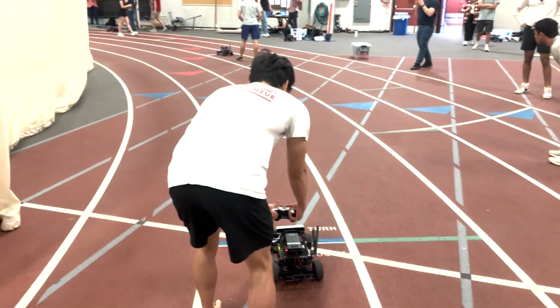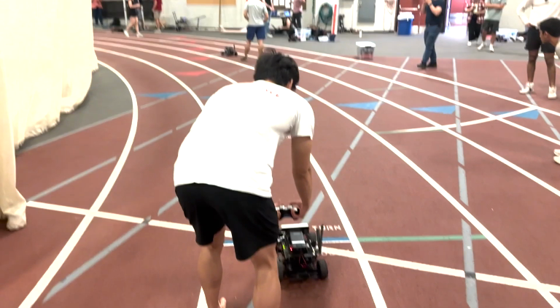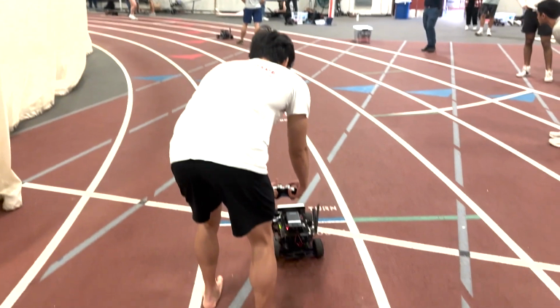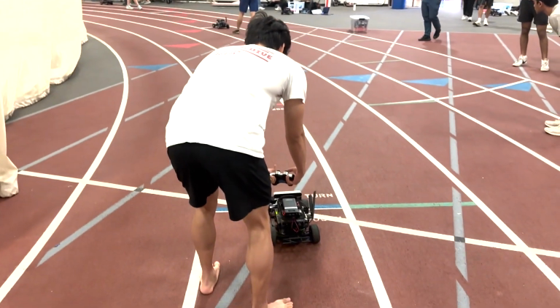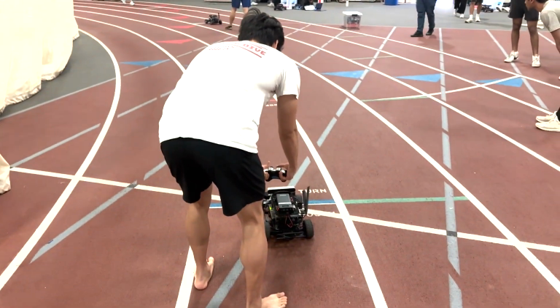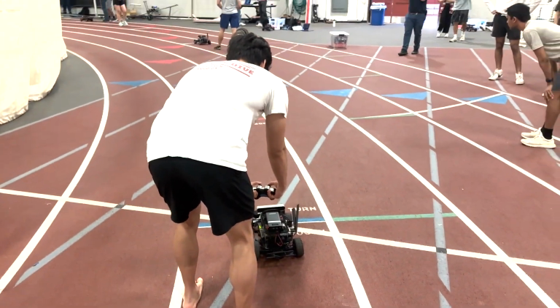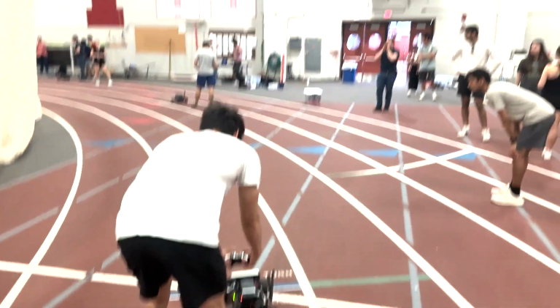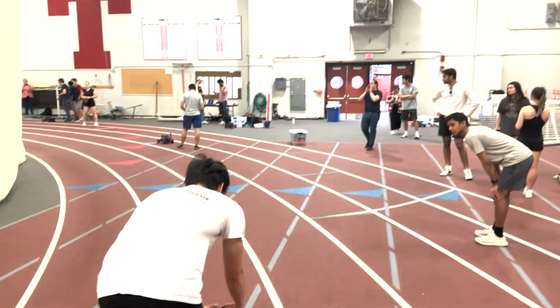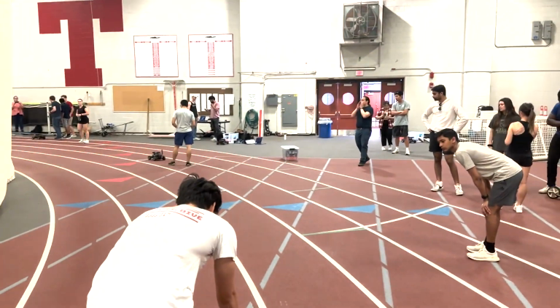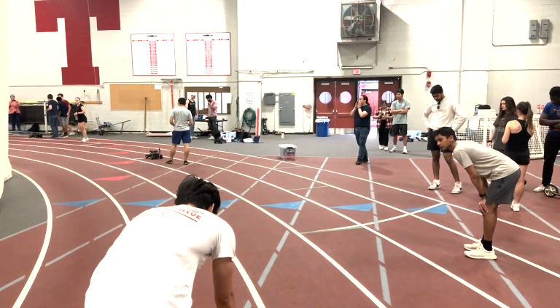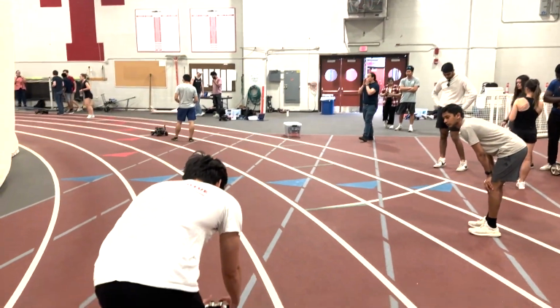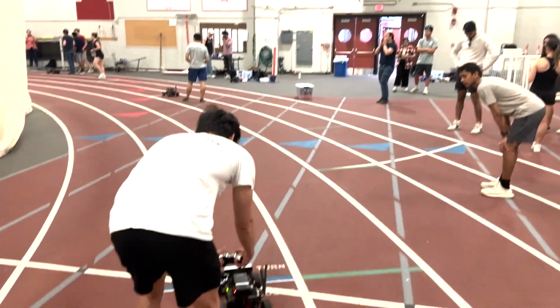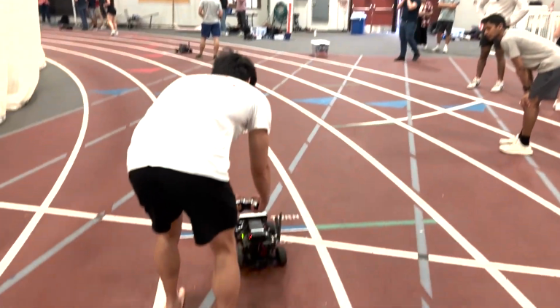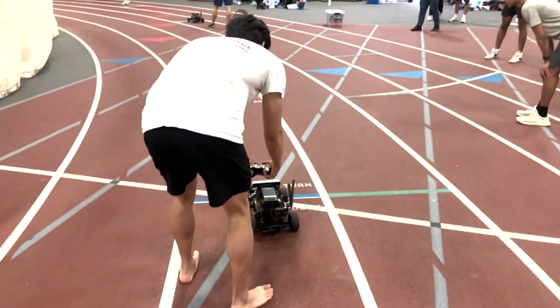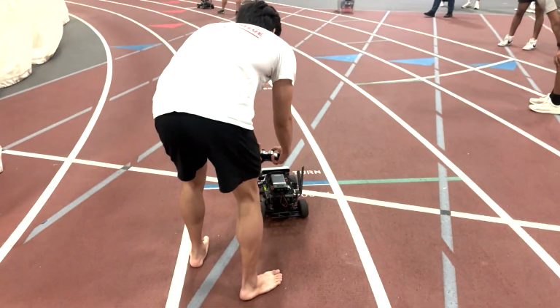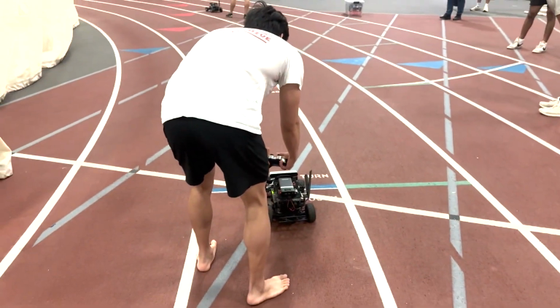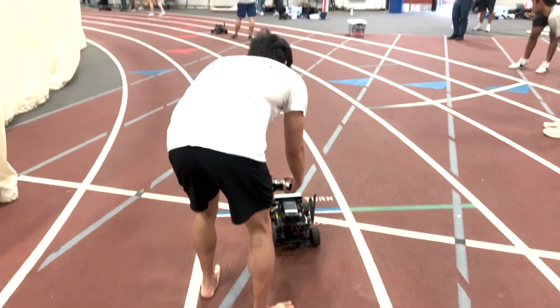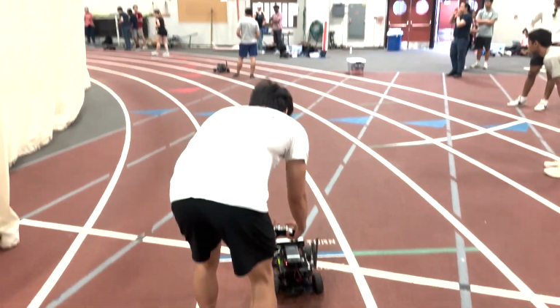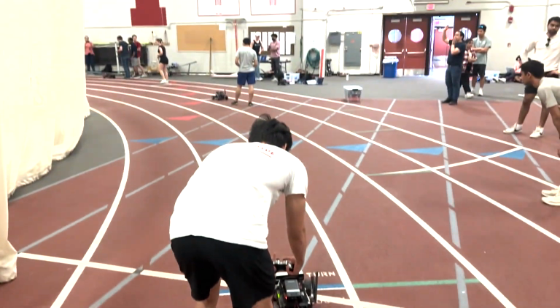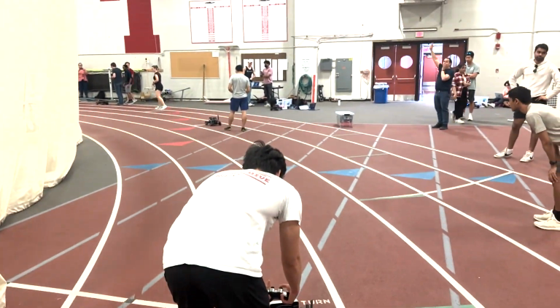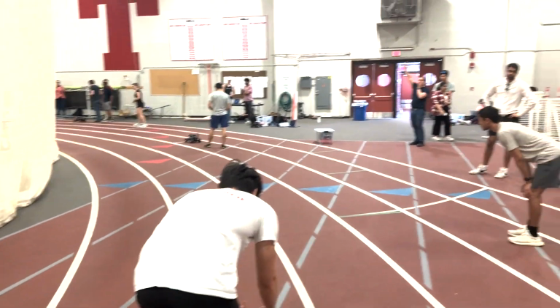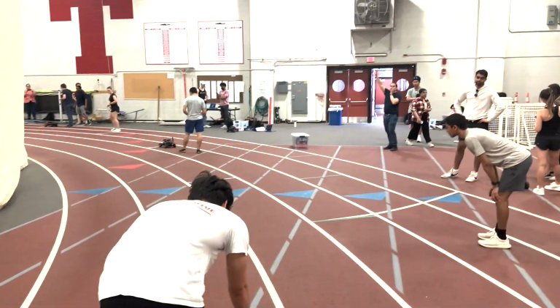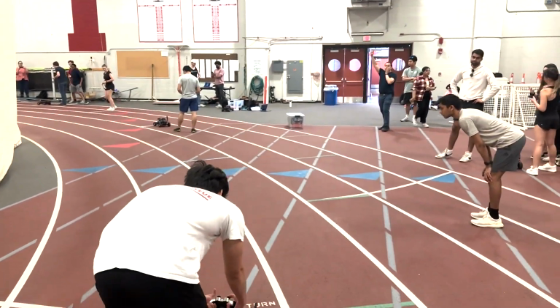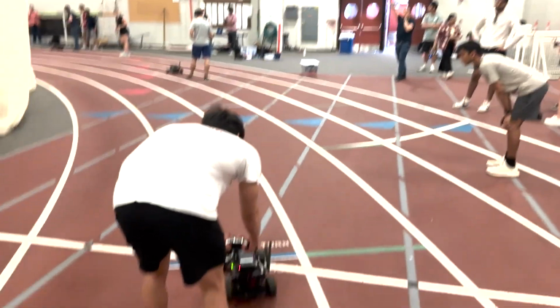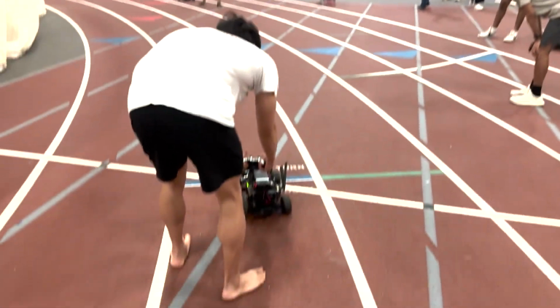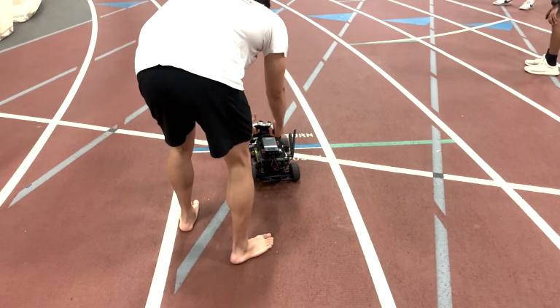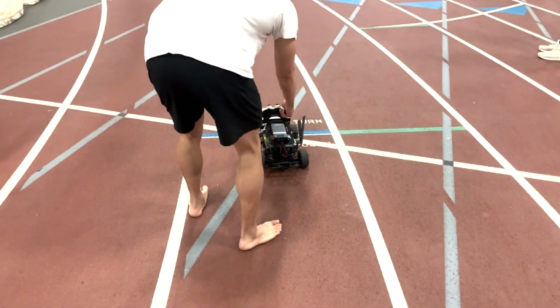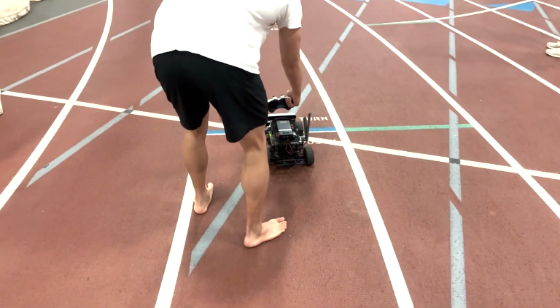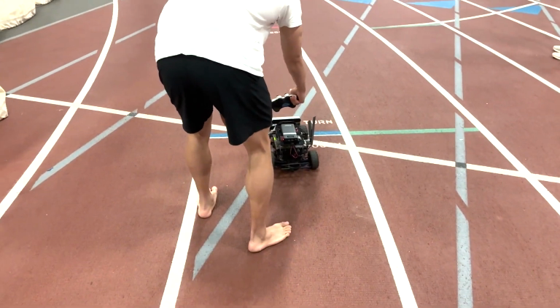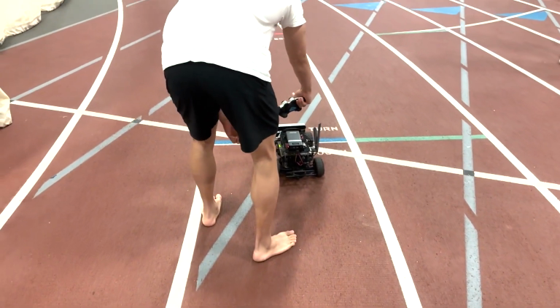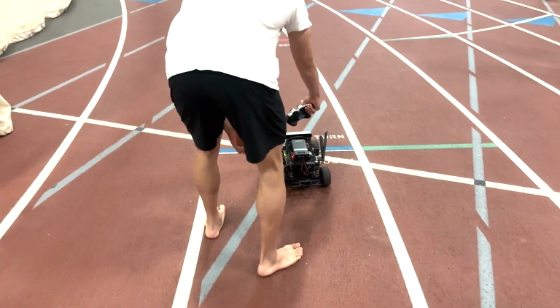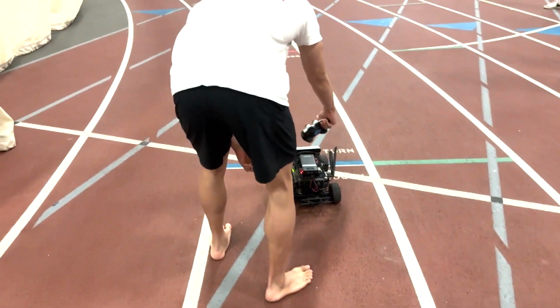Okay, please clear the track. All right, we're about to go. Start the next race in three, two, one — go!